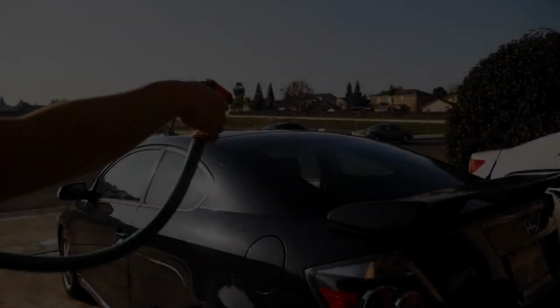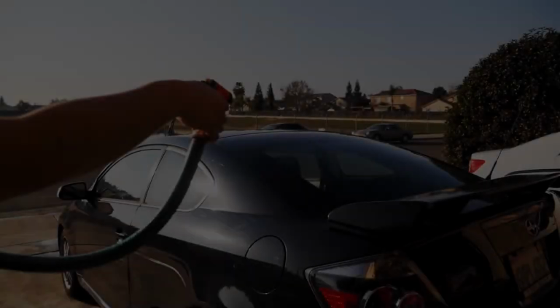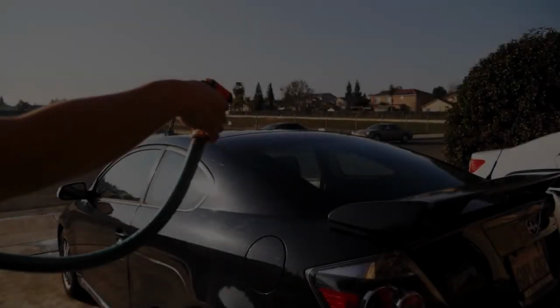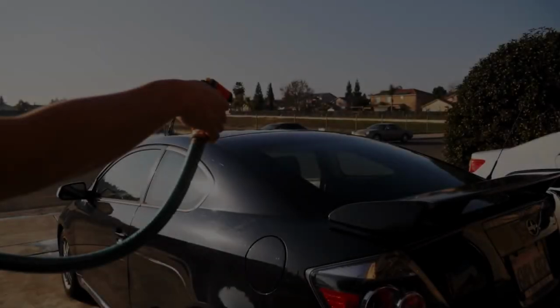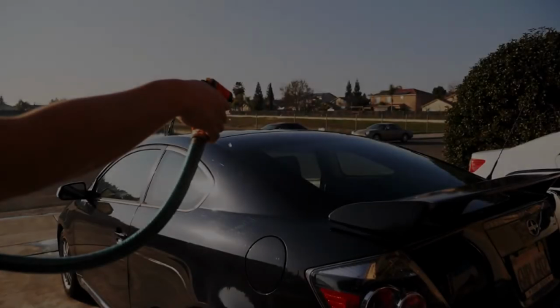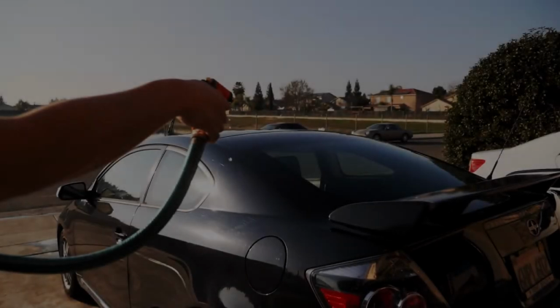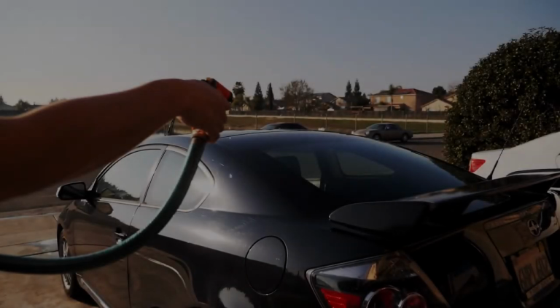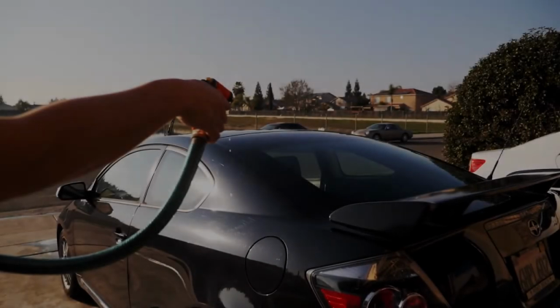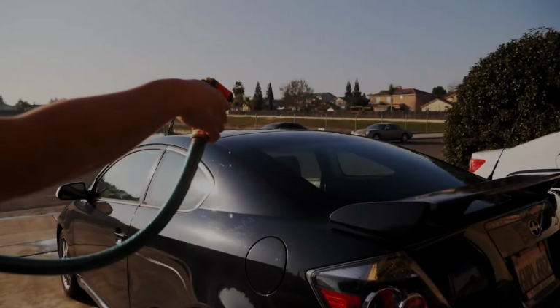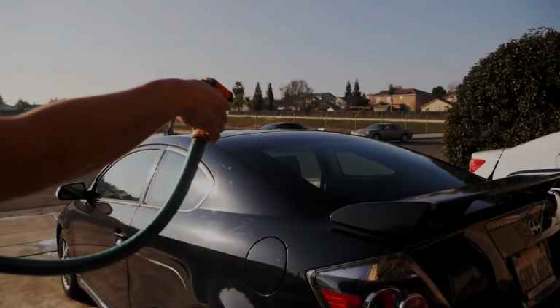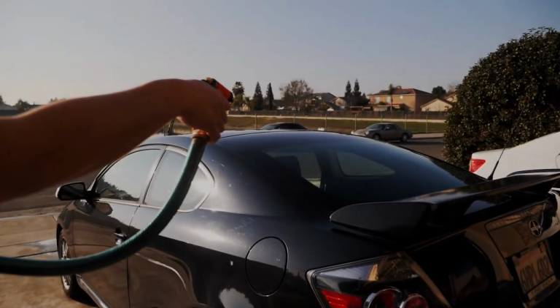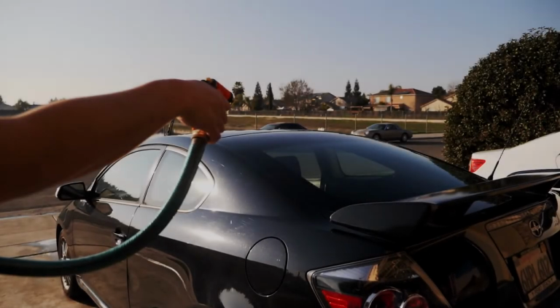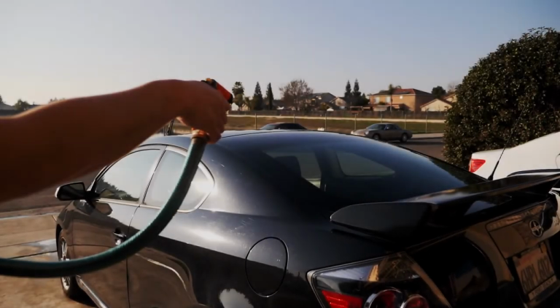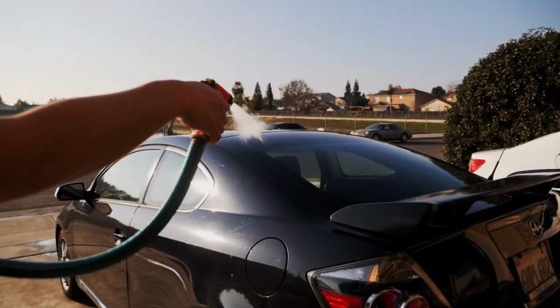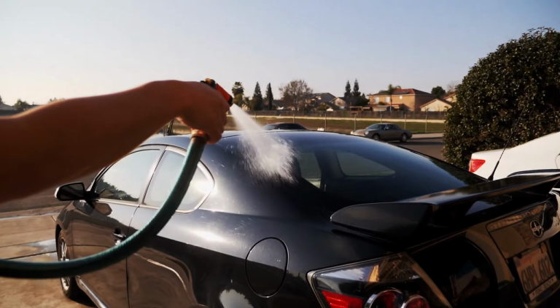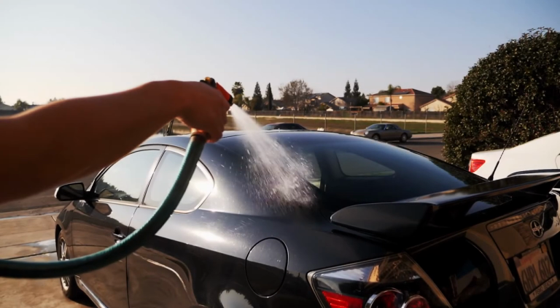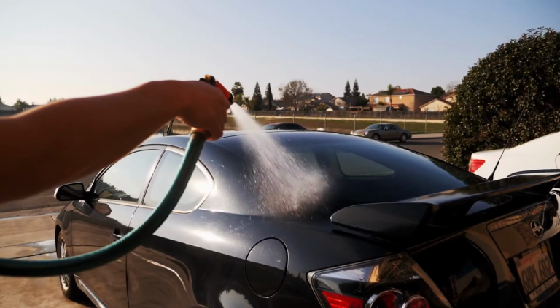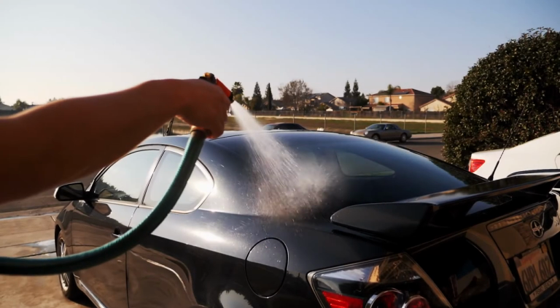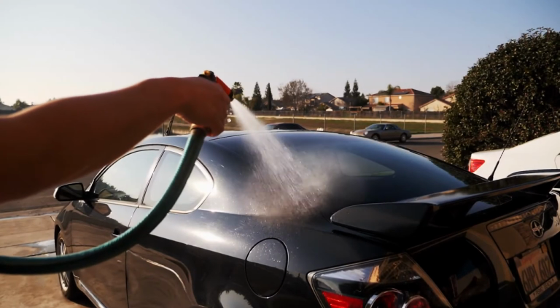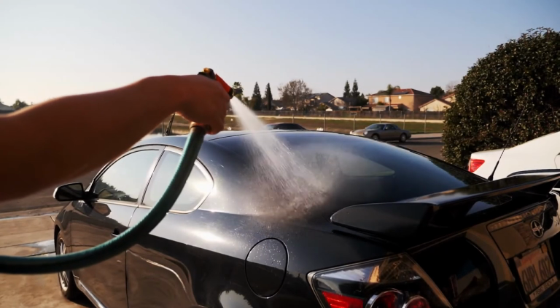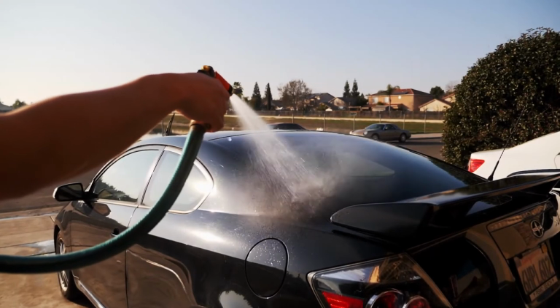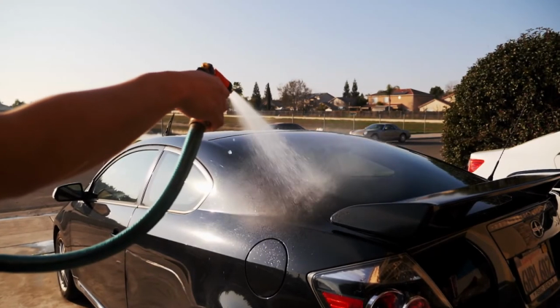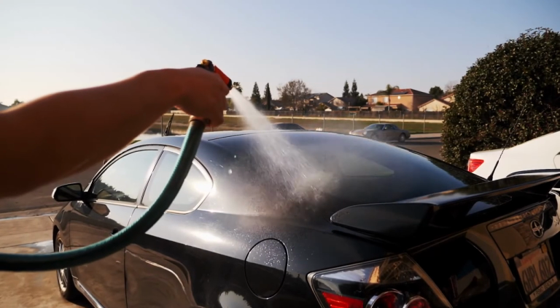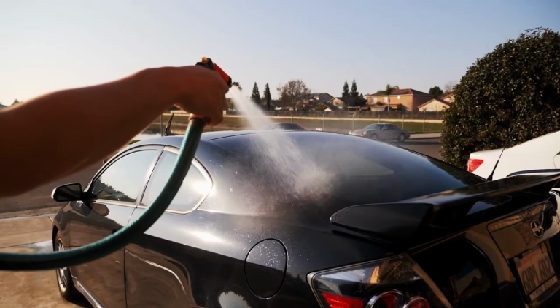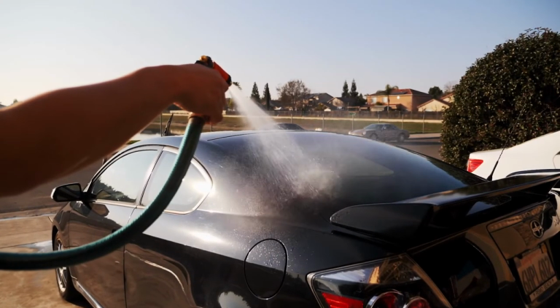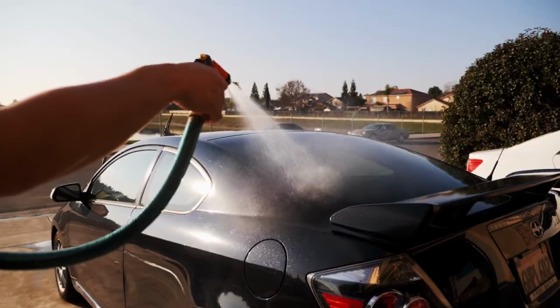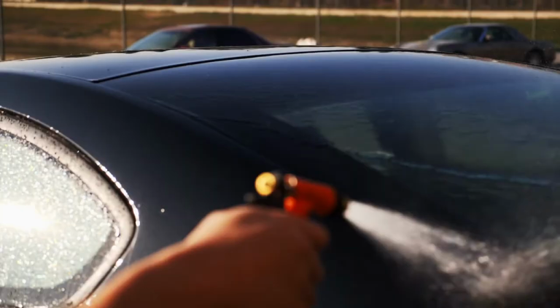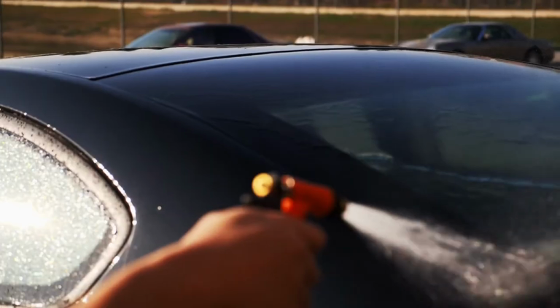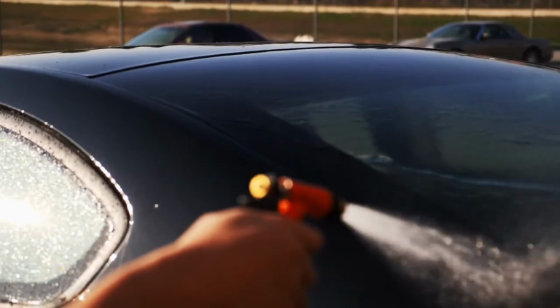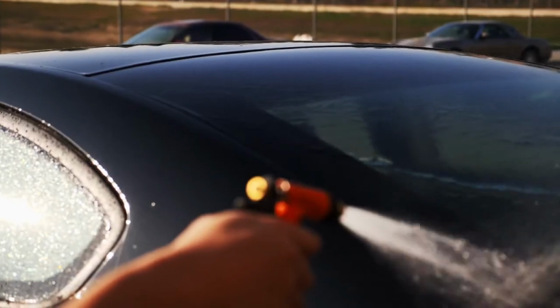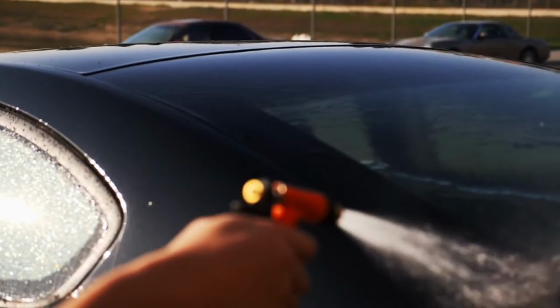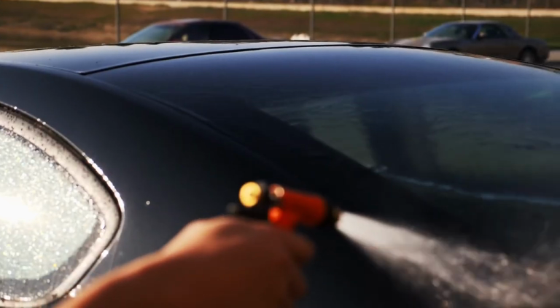Hey guys, in this video I'll be showing you how to apply an extra large vinyl decal.